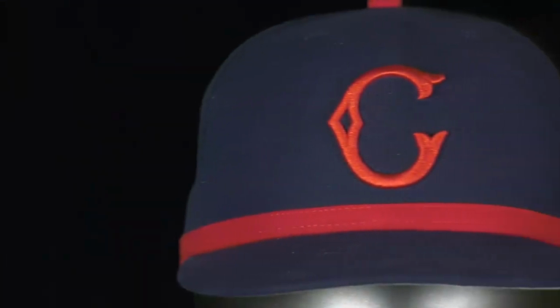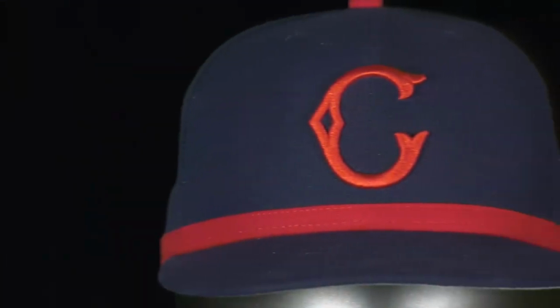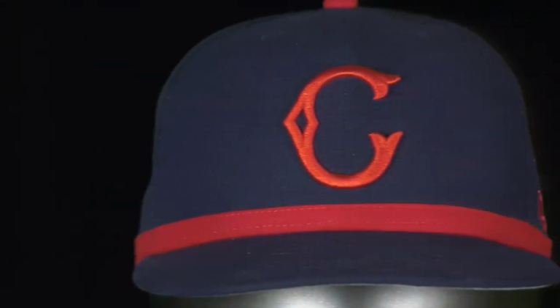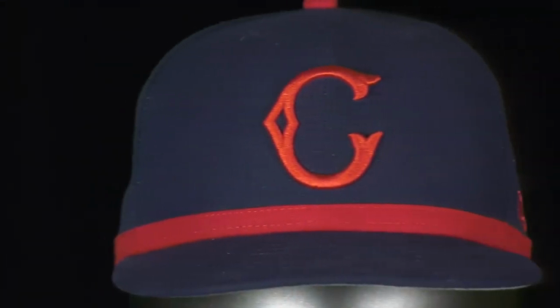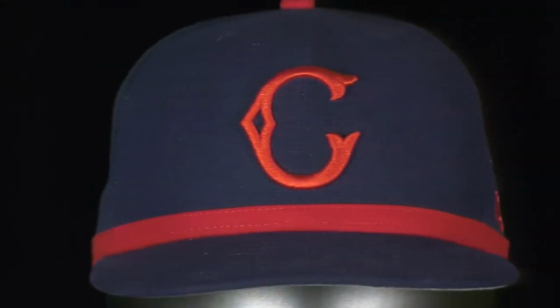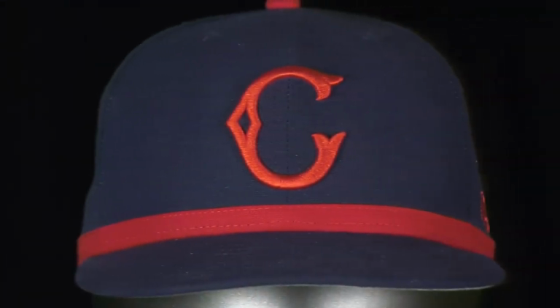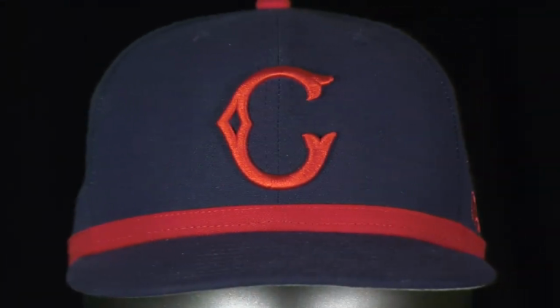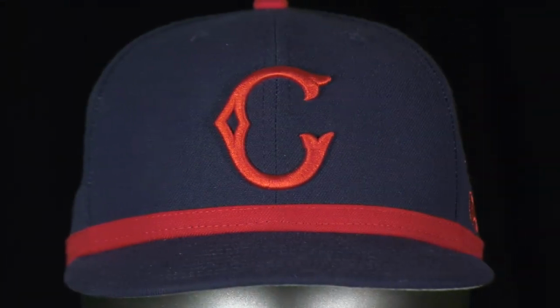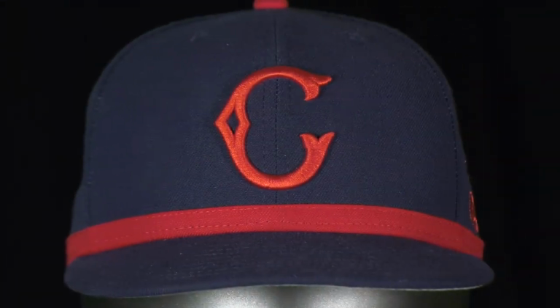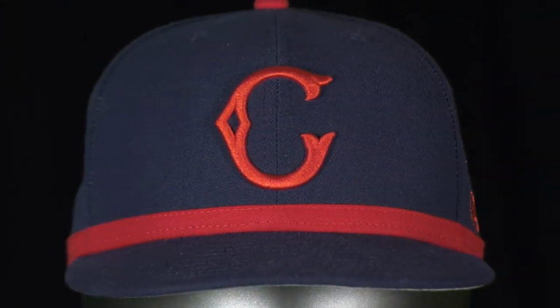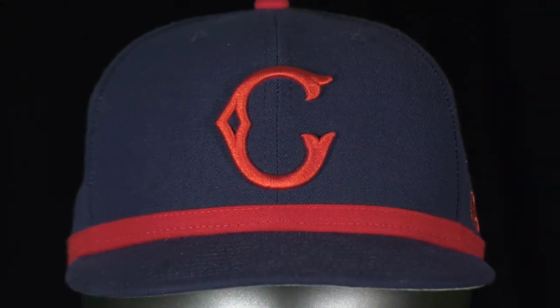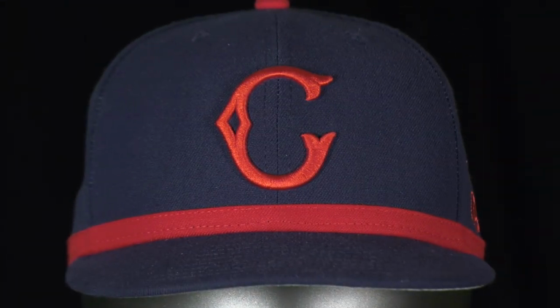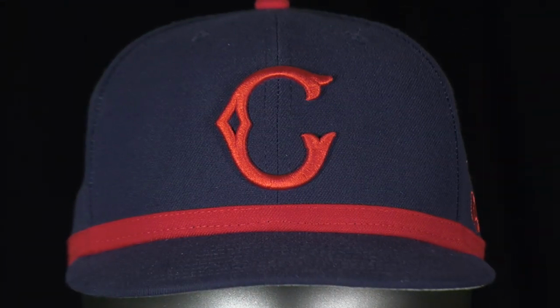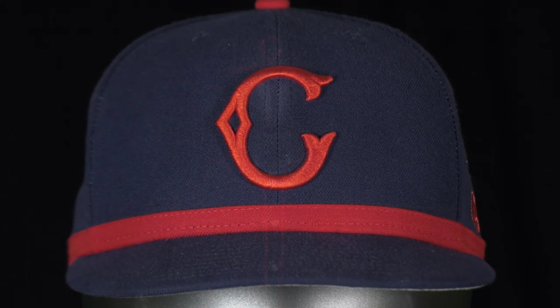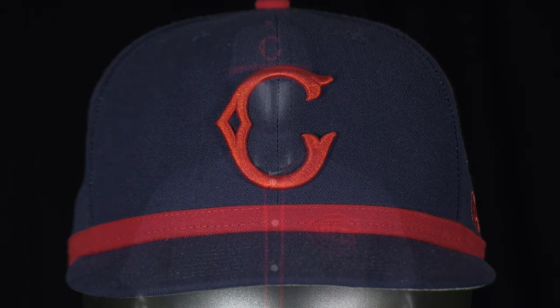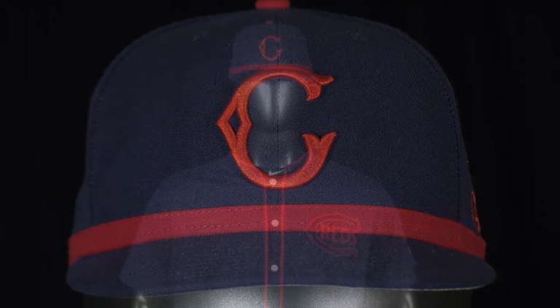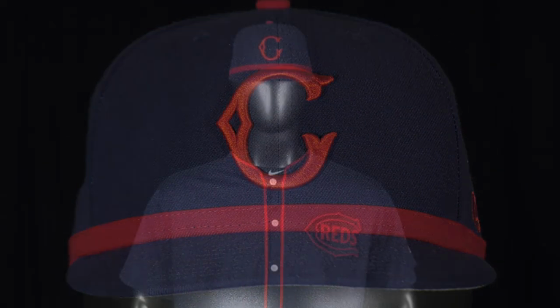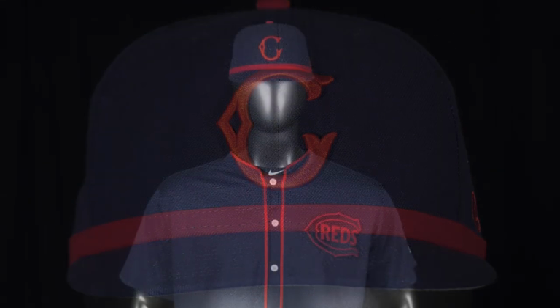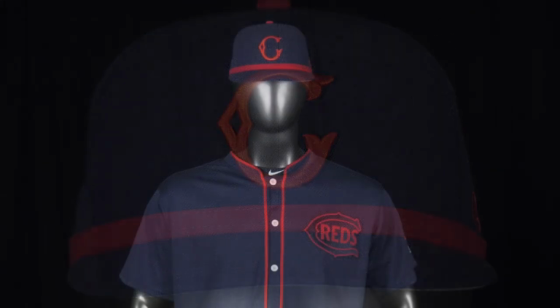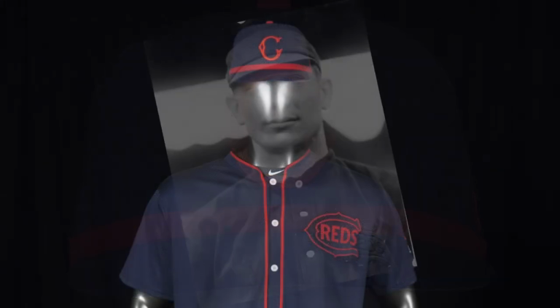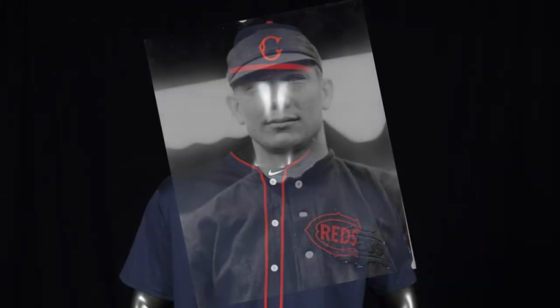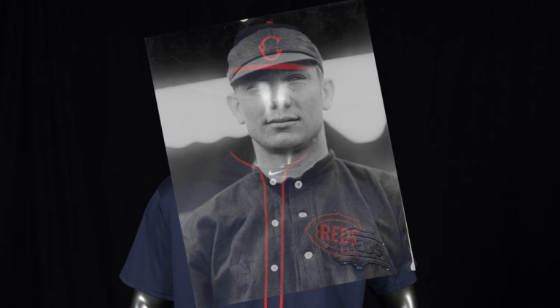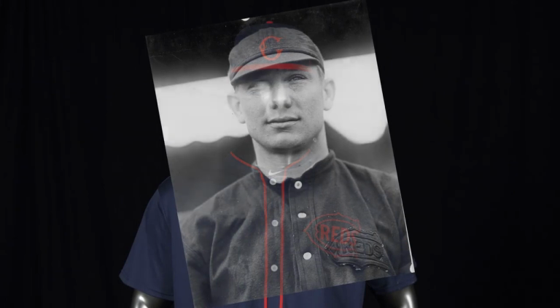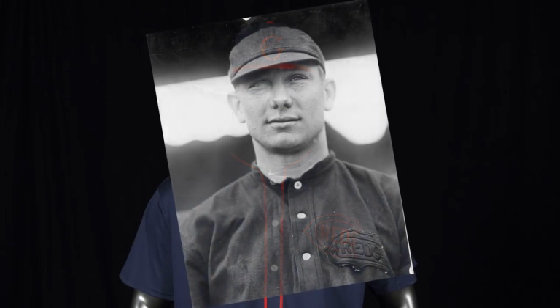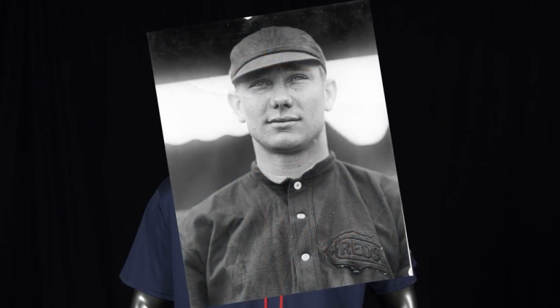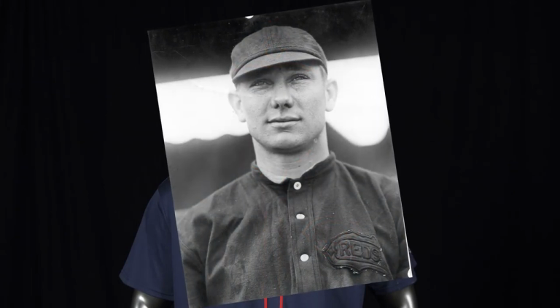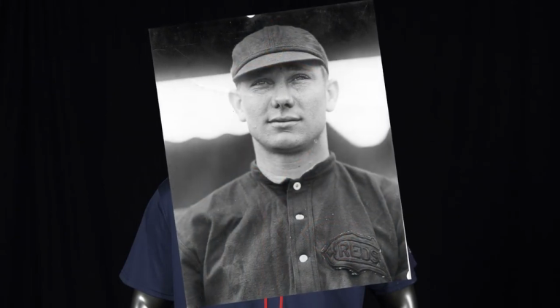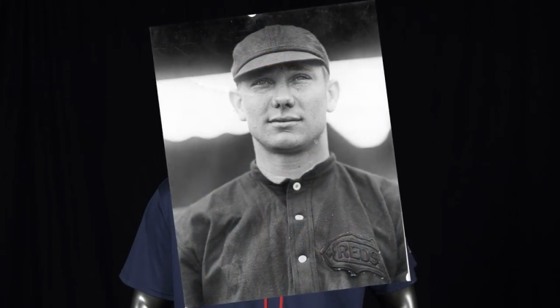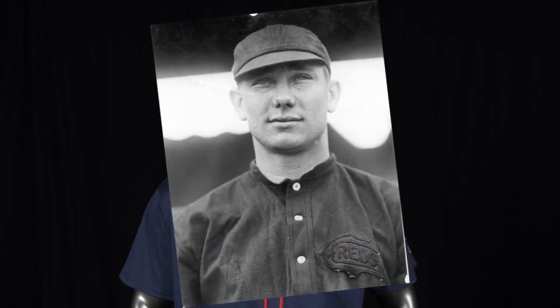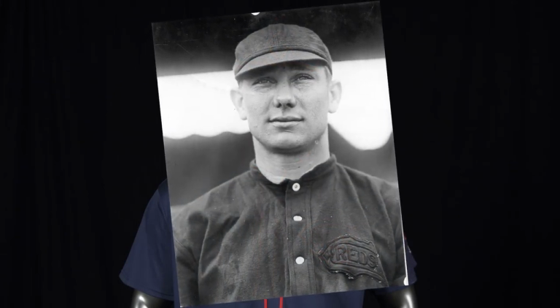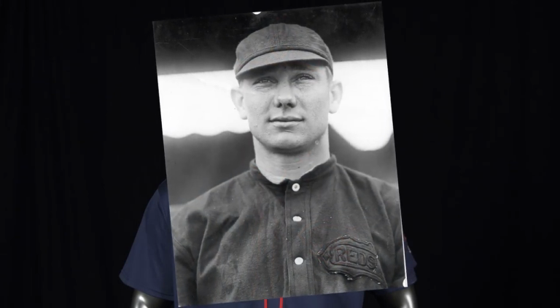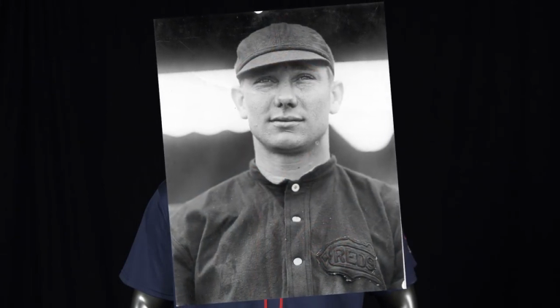Notable Reds who donned this uniform include Rafael Almeida, Bob Bescher, and Armando Marsans.